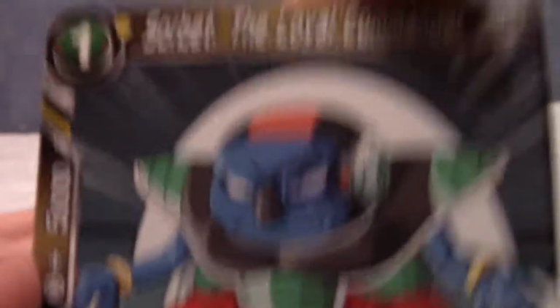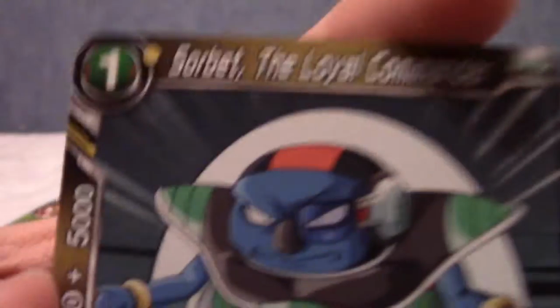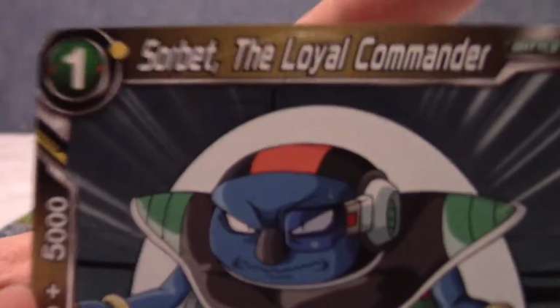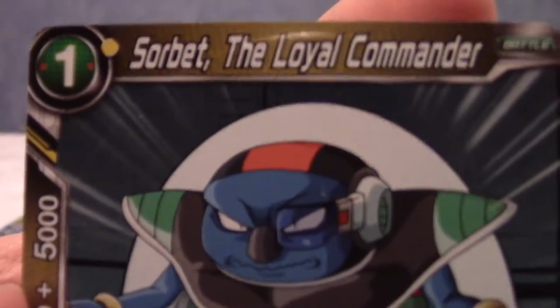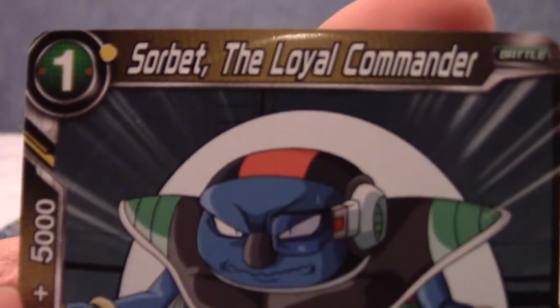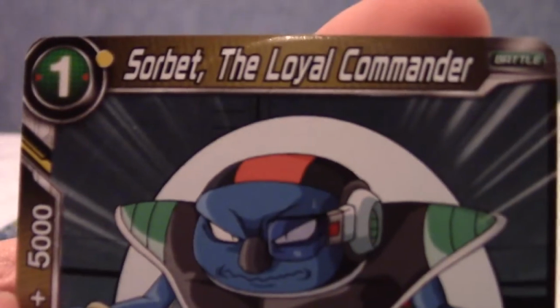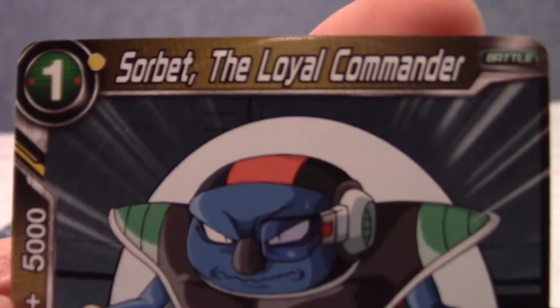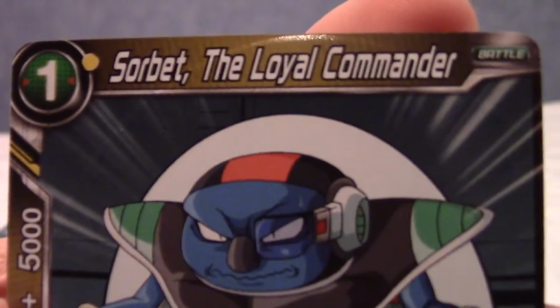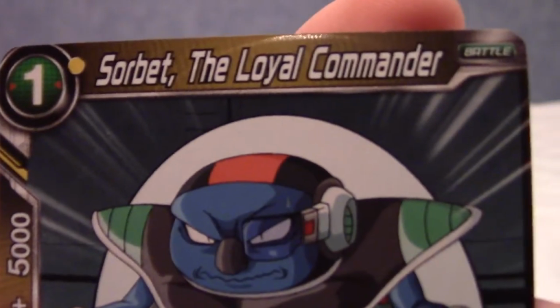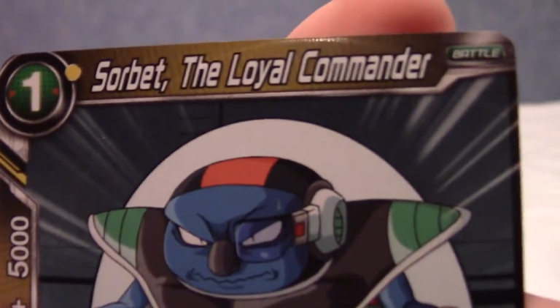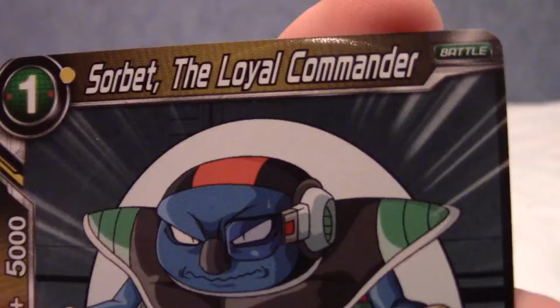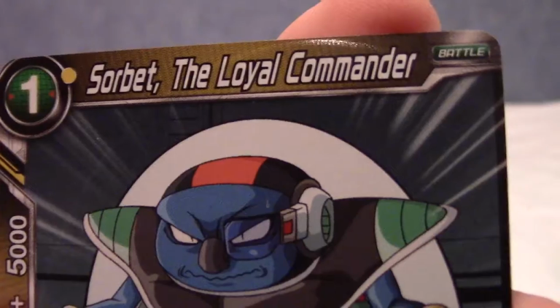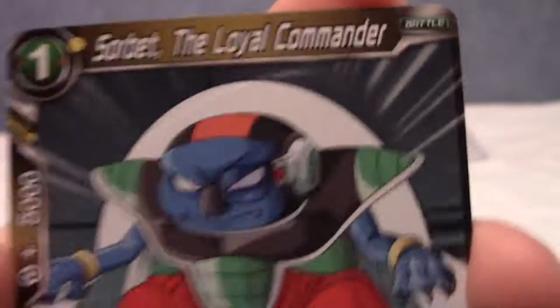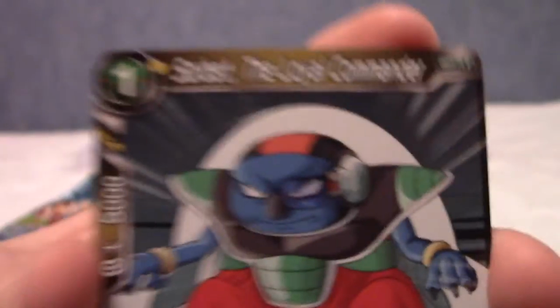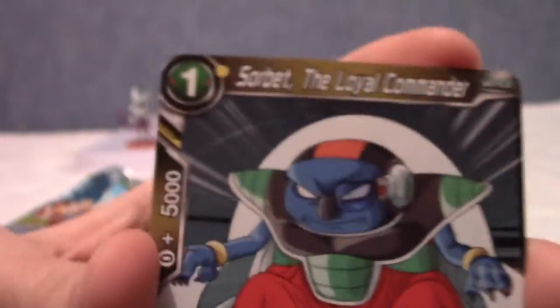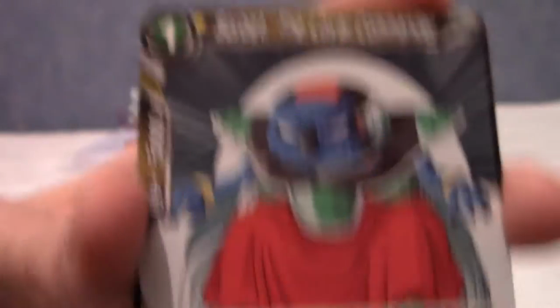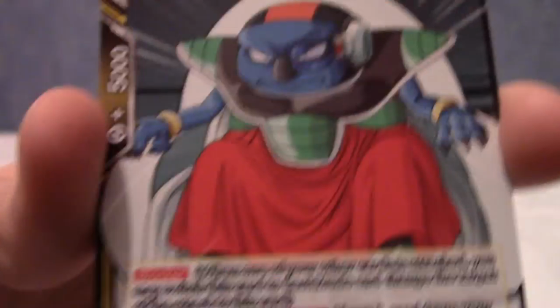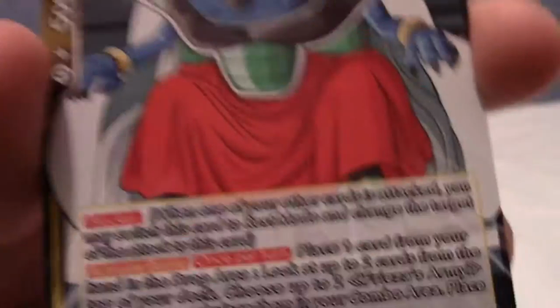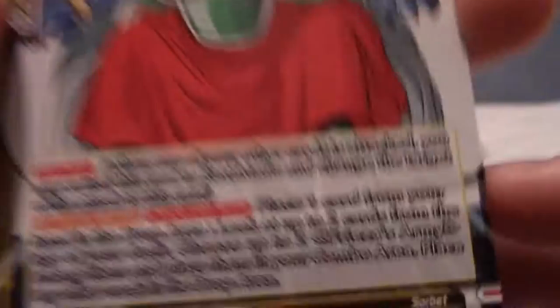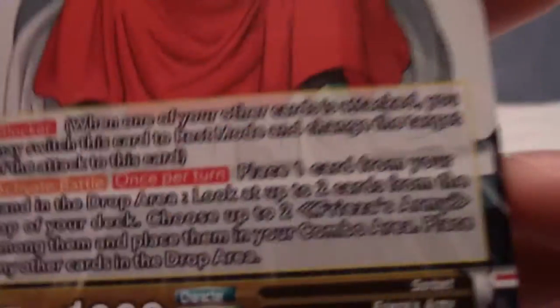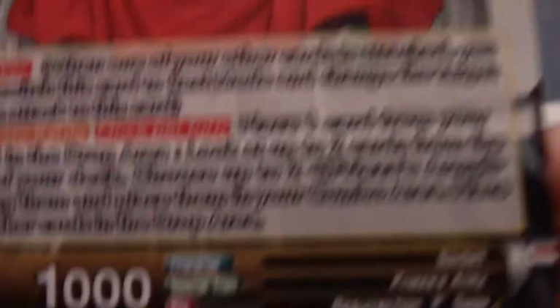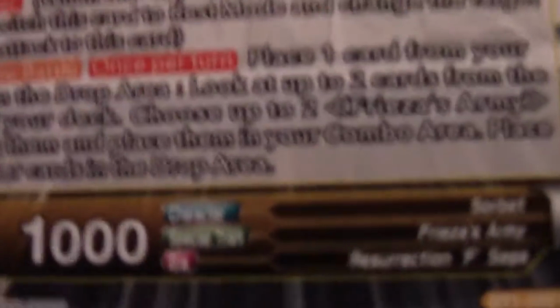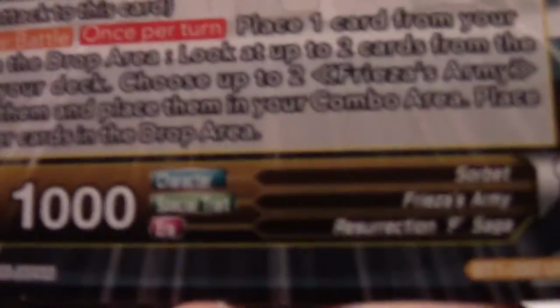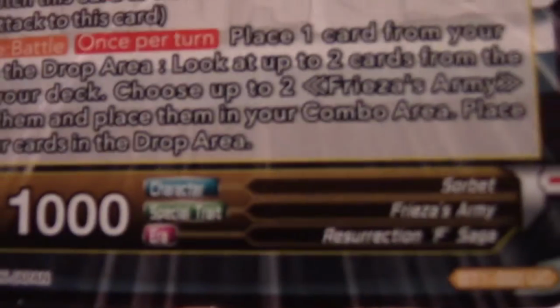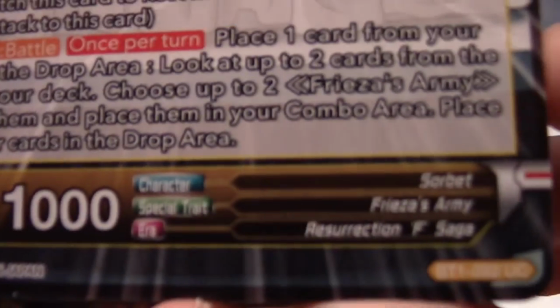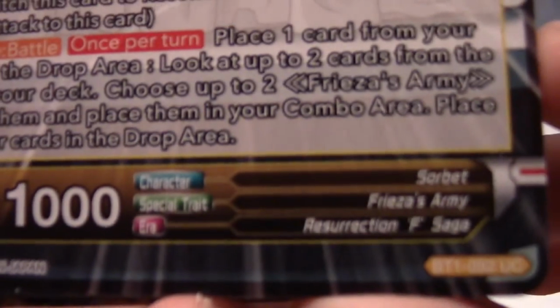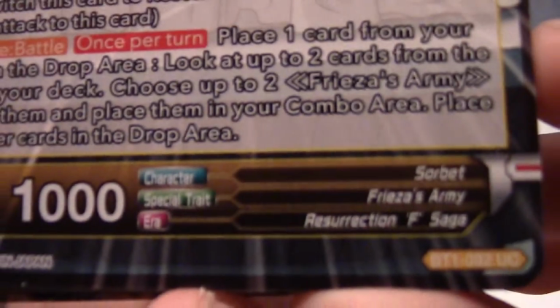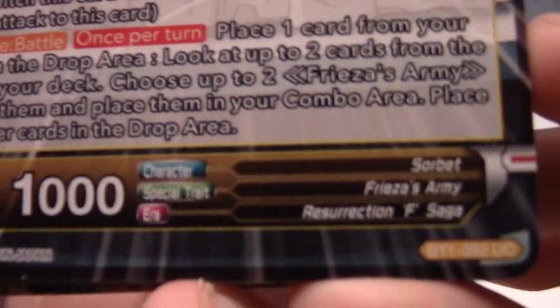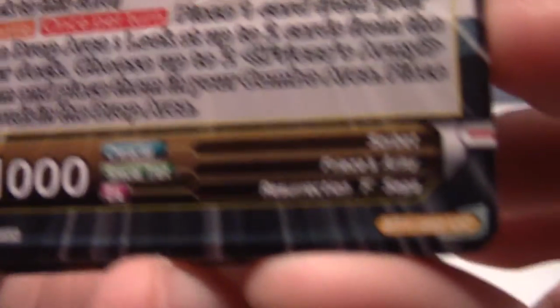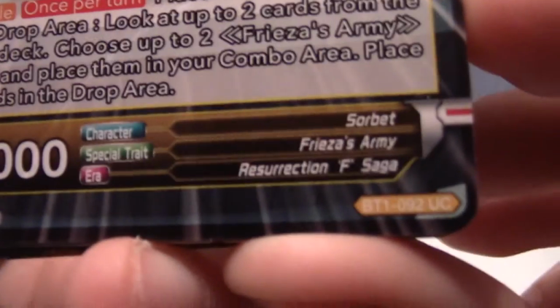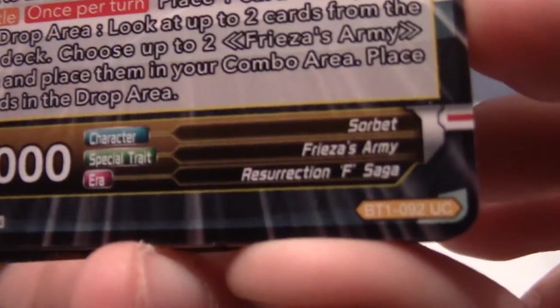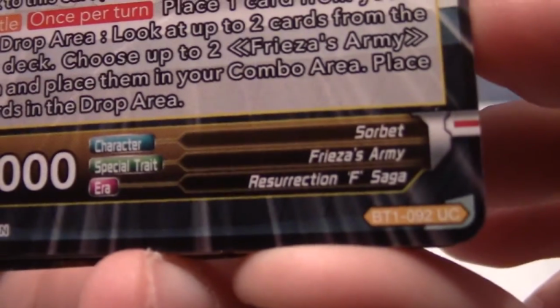Next card is Sorbe, the Loyal Commander, and he is from the Resurrection F saga.